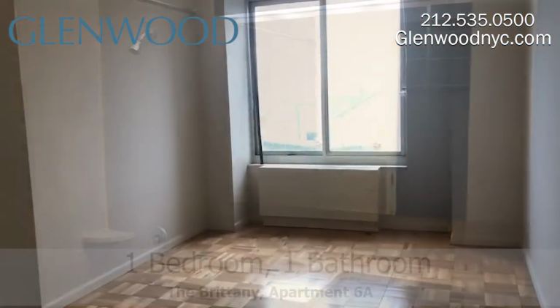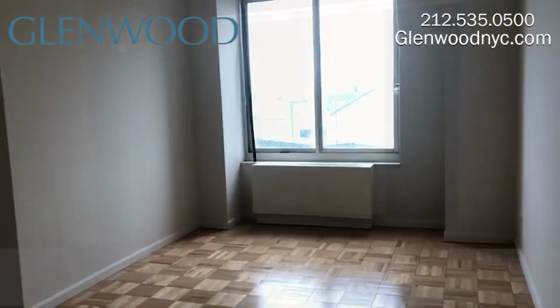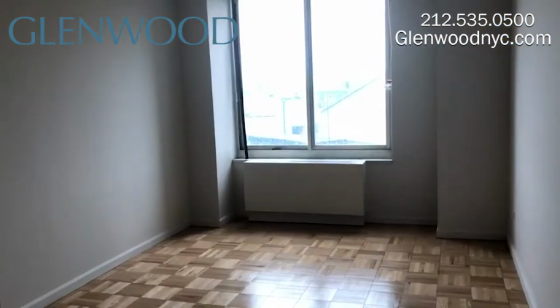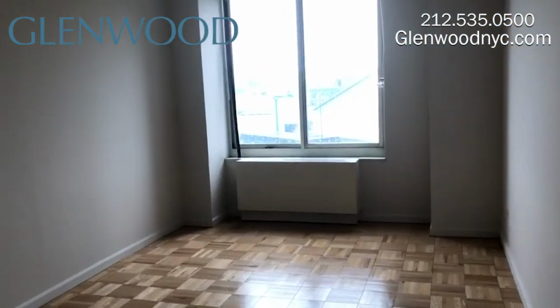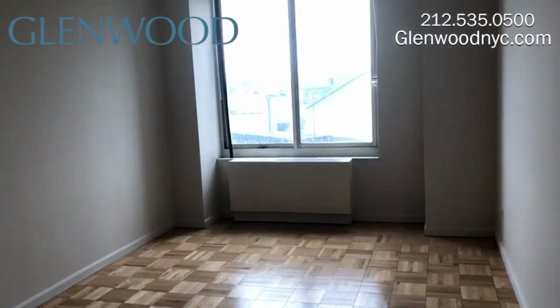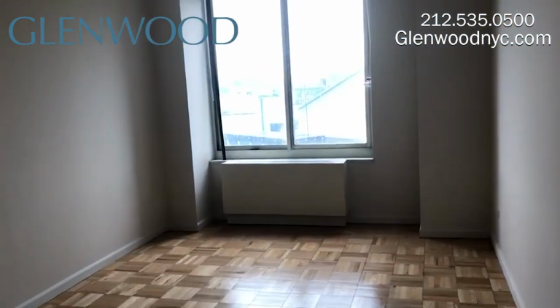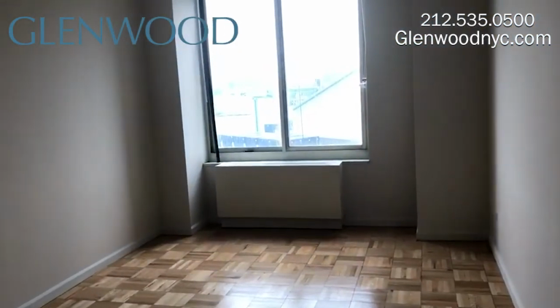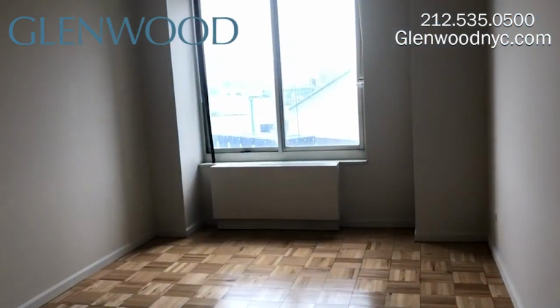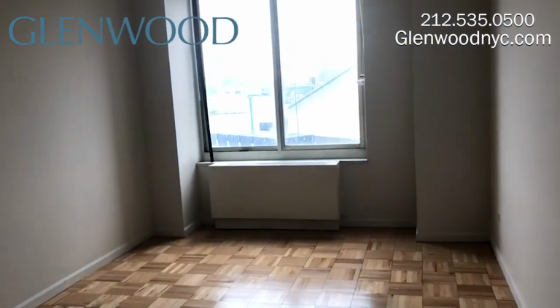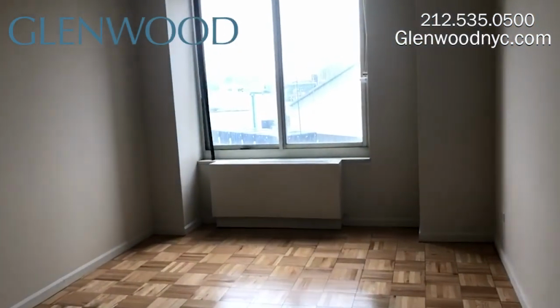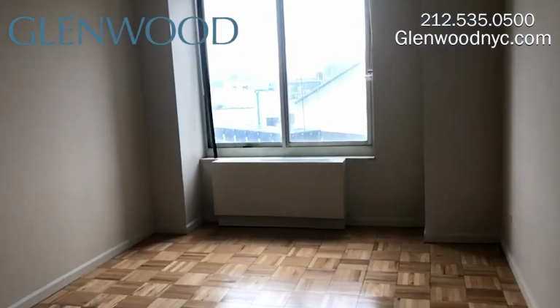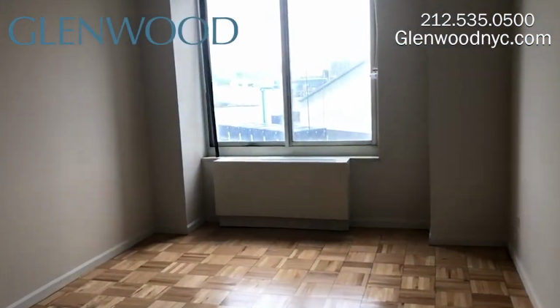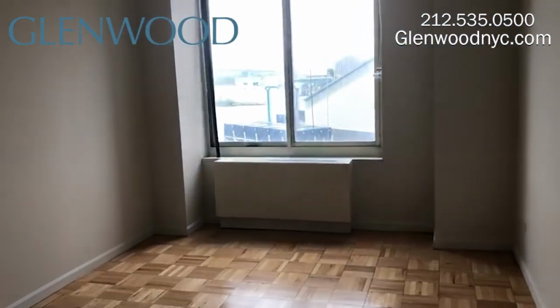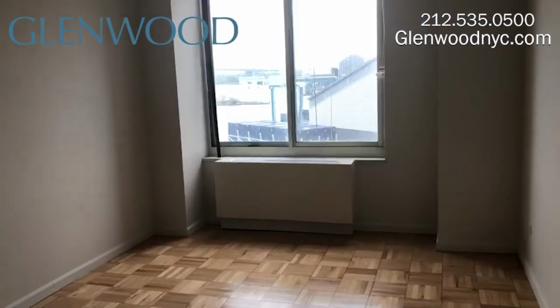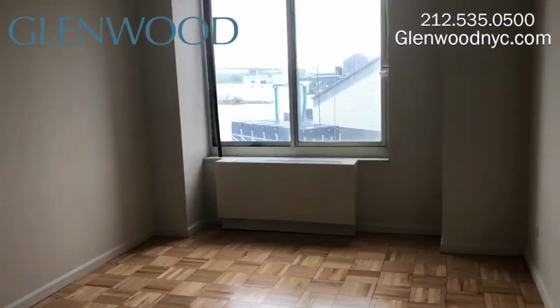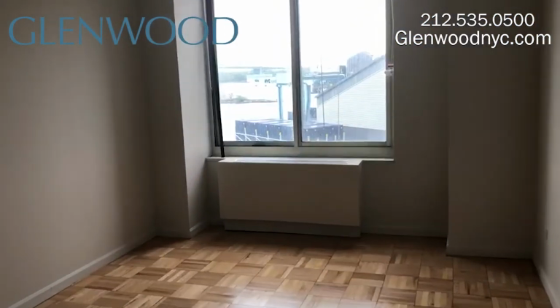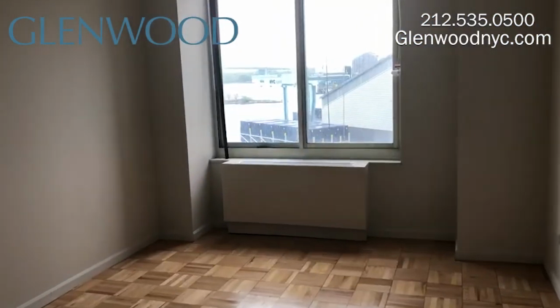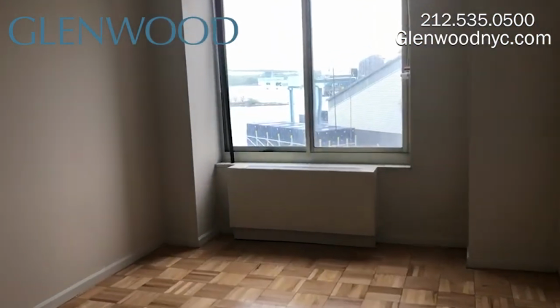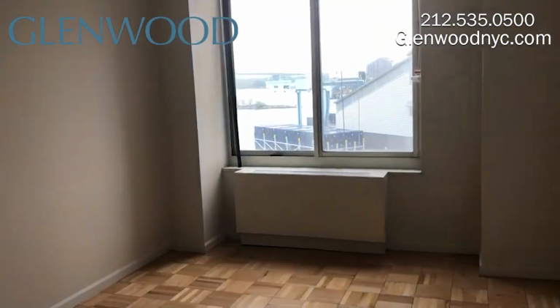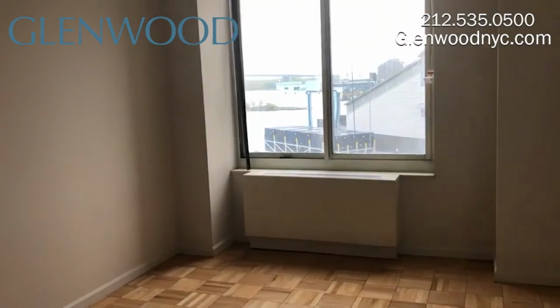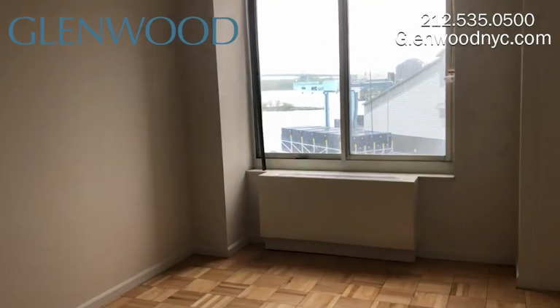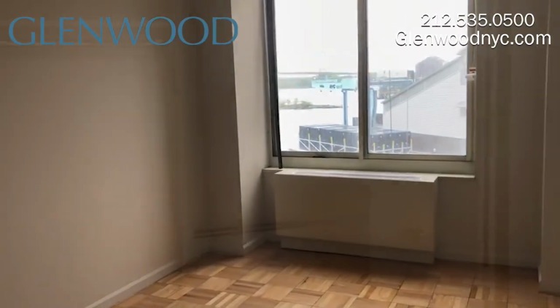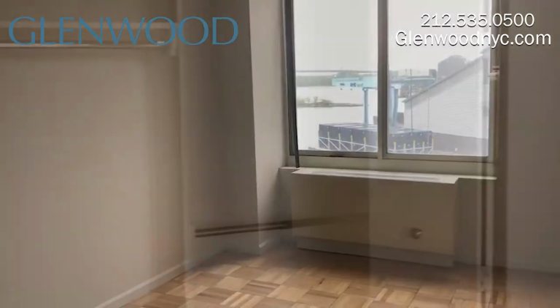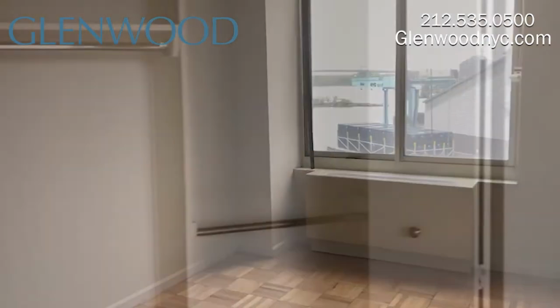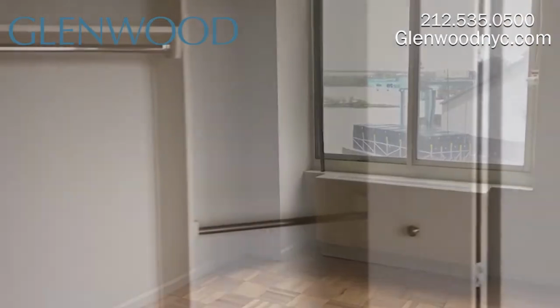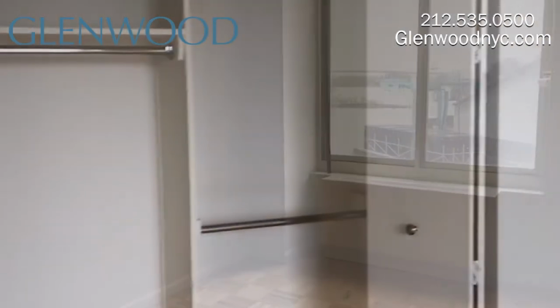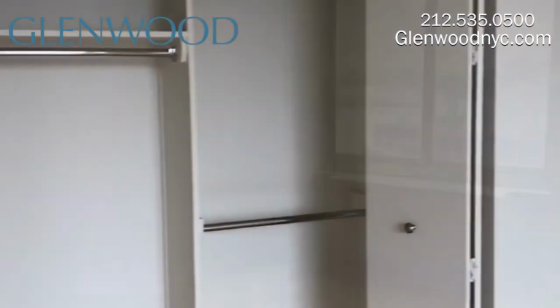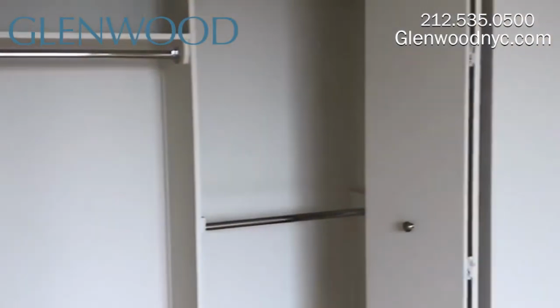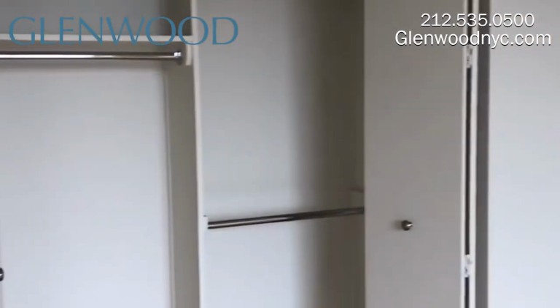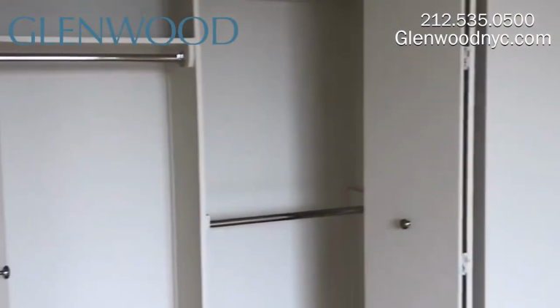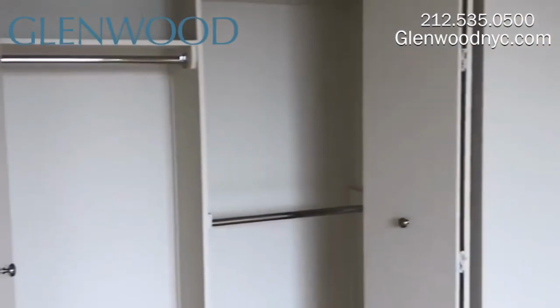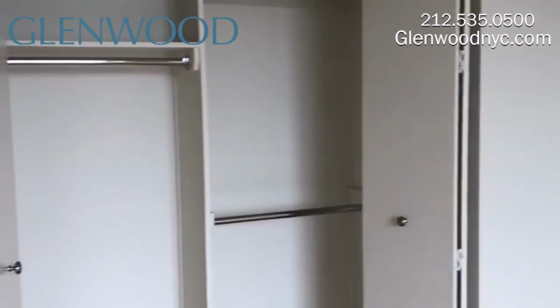The nicely sized bedroom can accommodate a king-size bed and comes with another spacious closet.